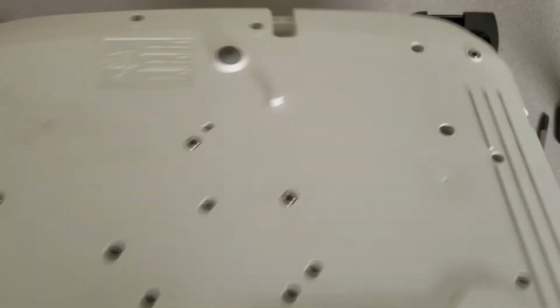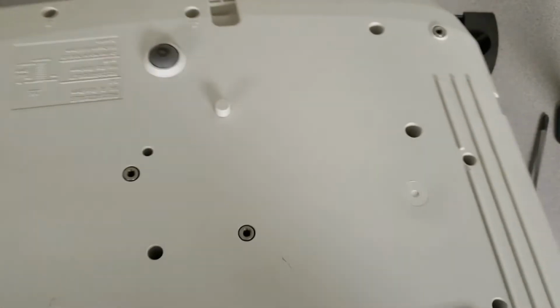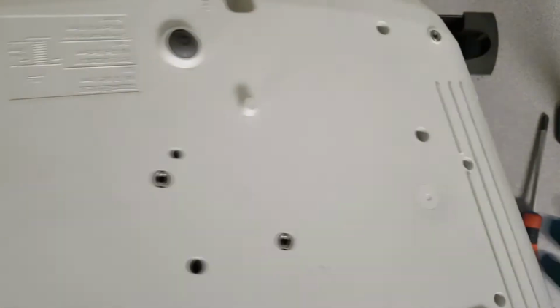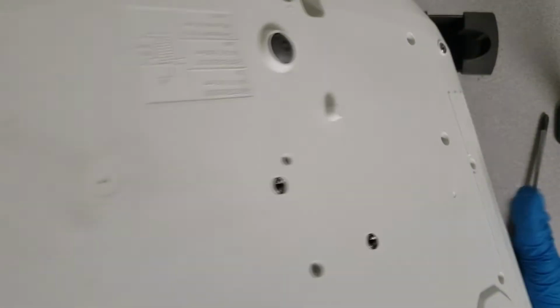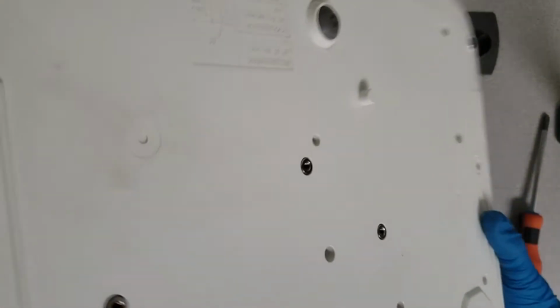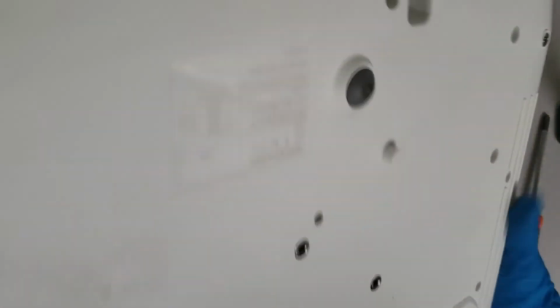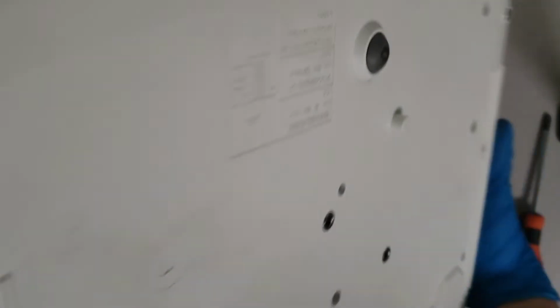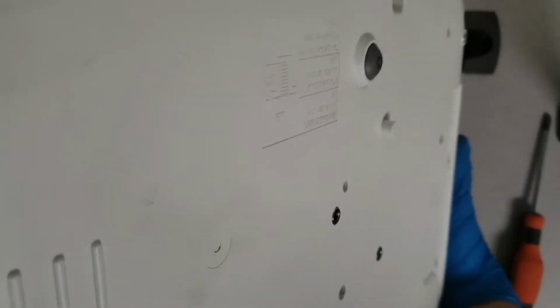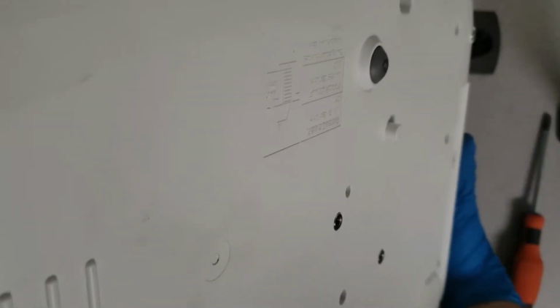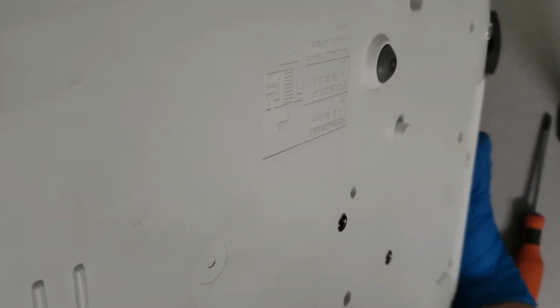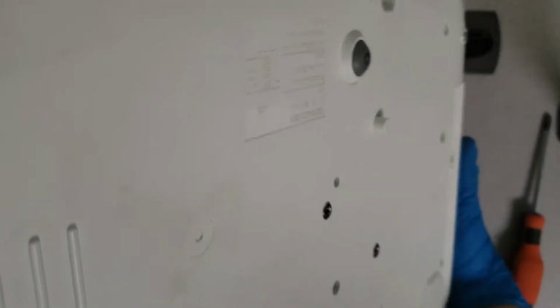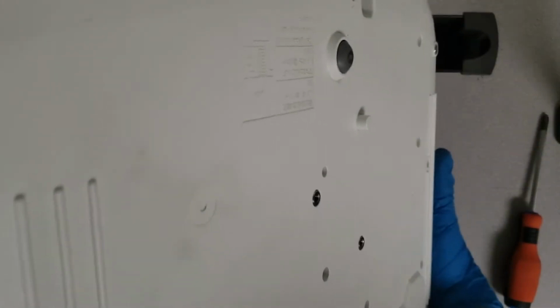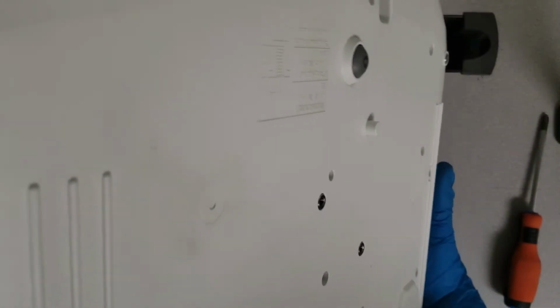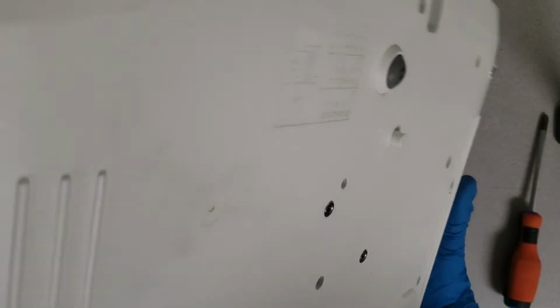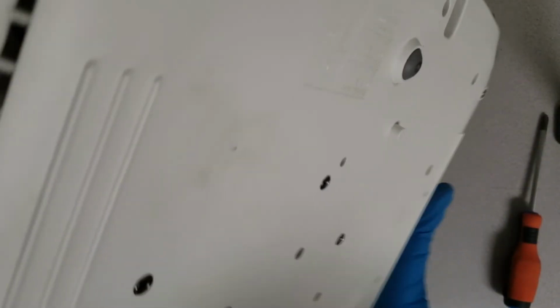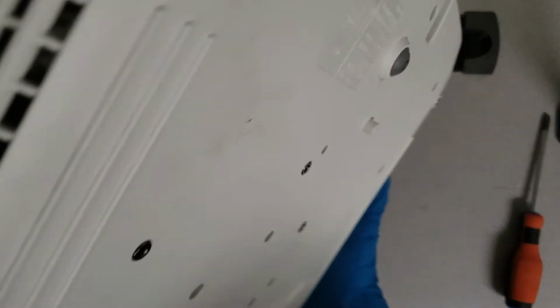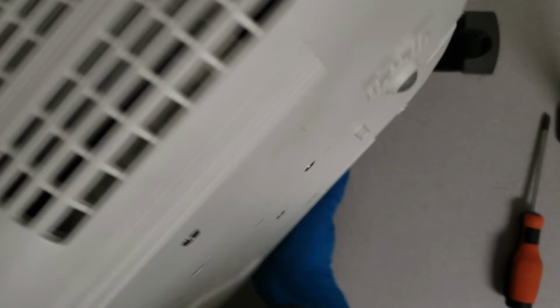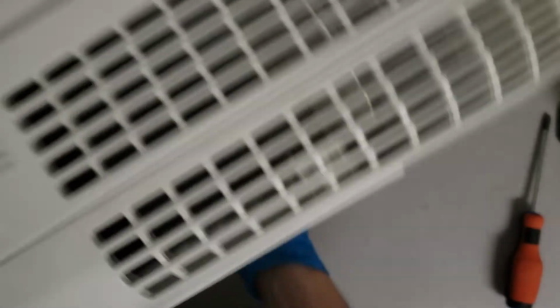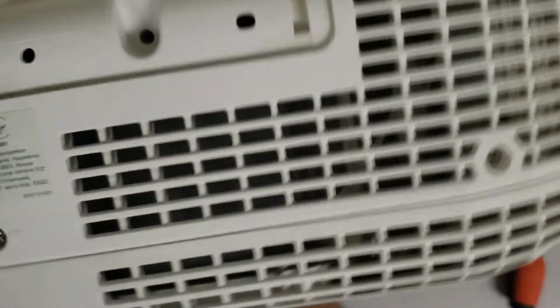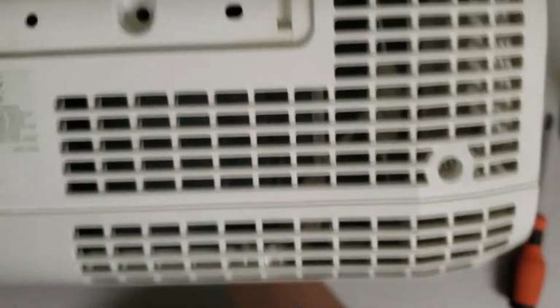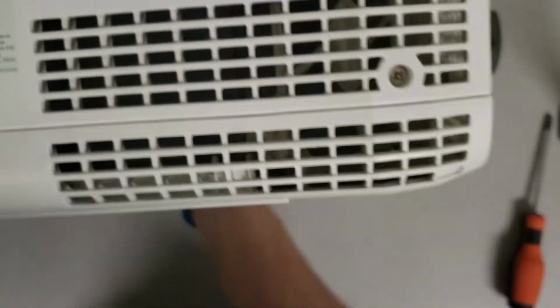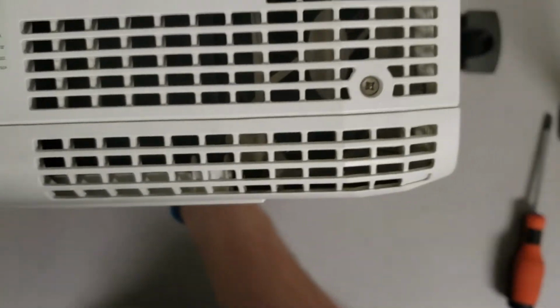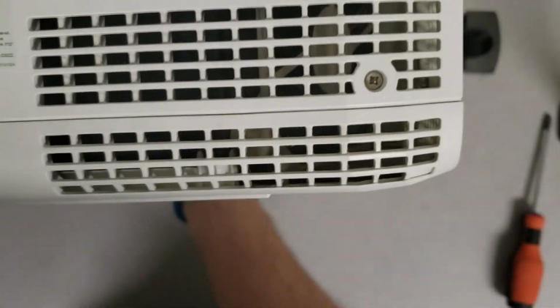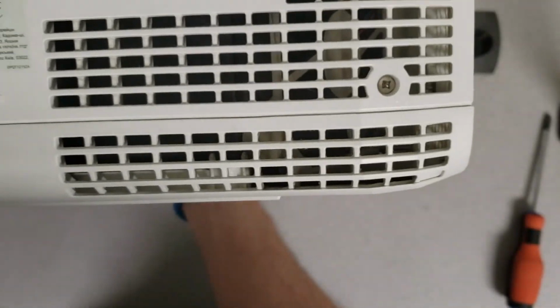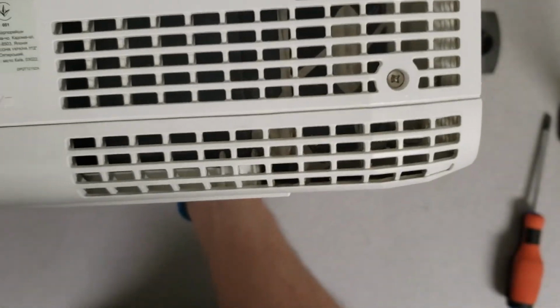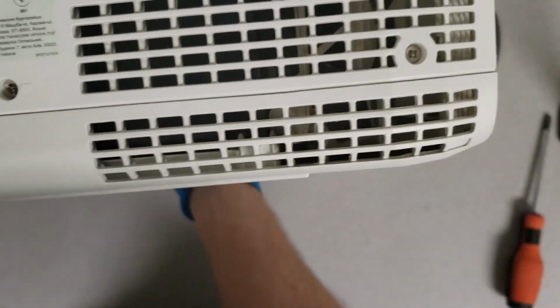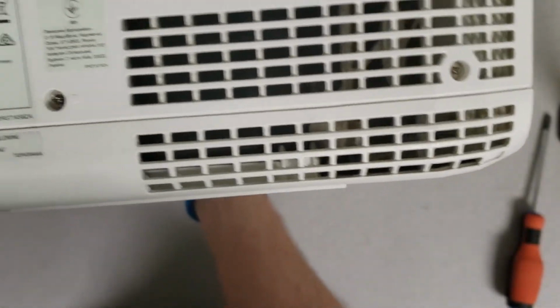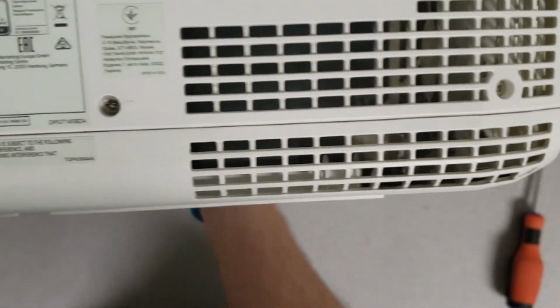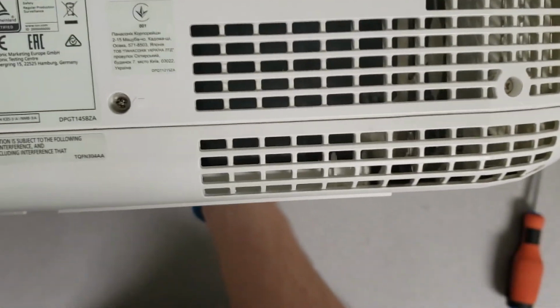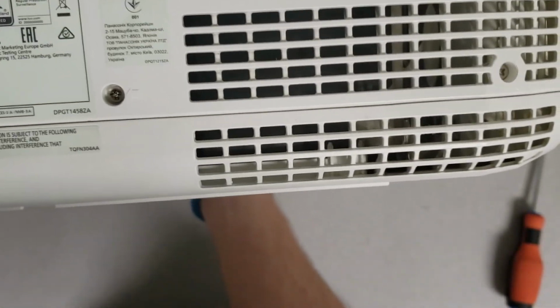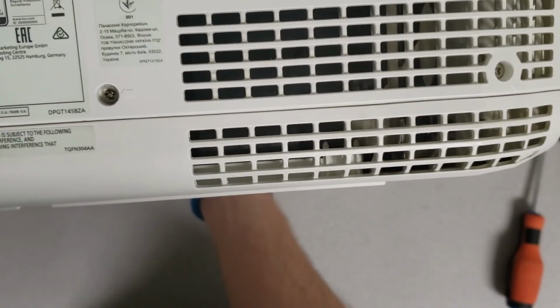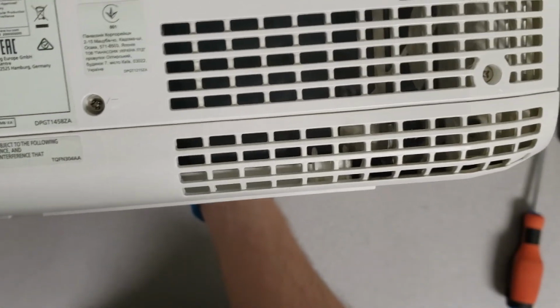Once you have those out, it's time to look at the other side panel. You'll see that there are three screws on this panel.